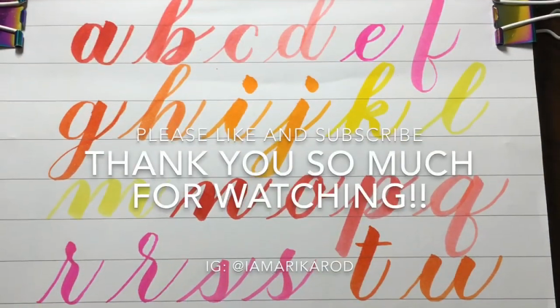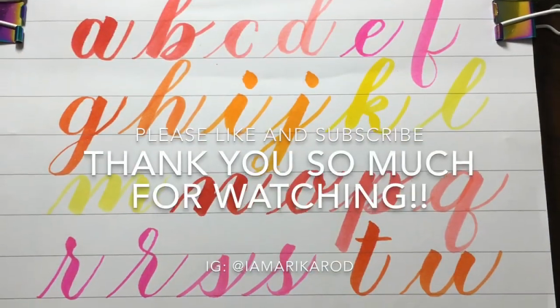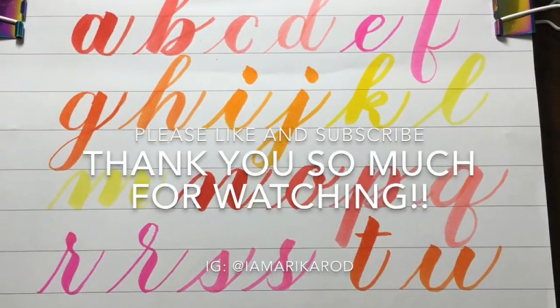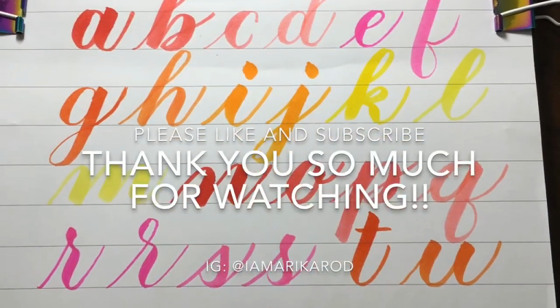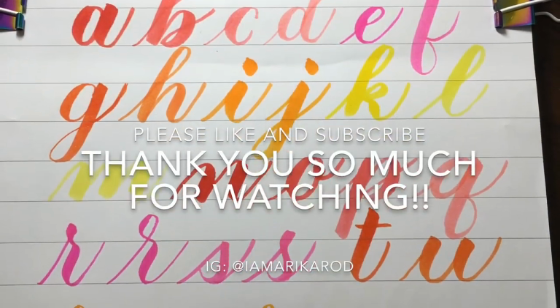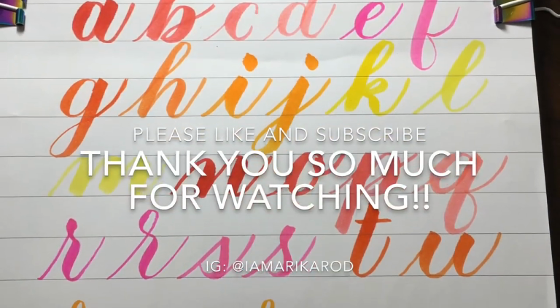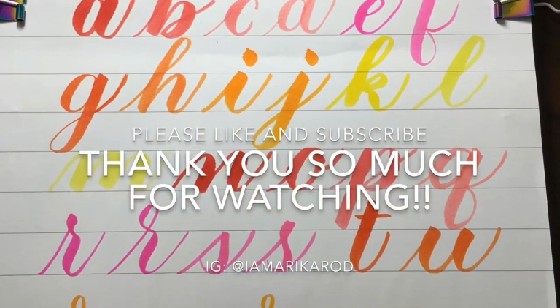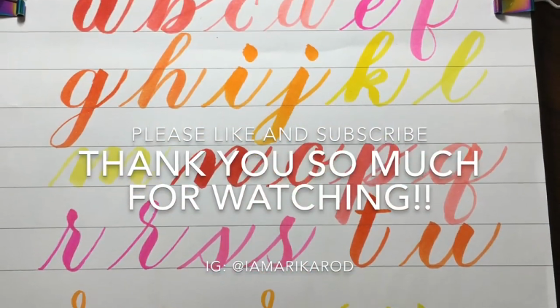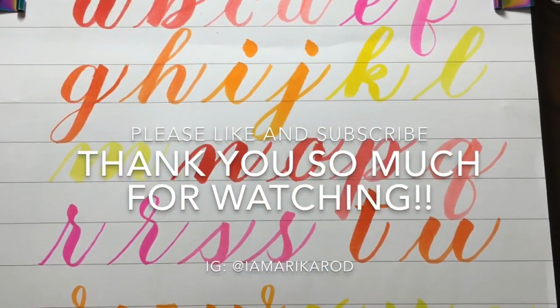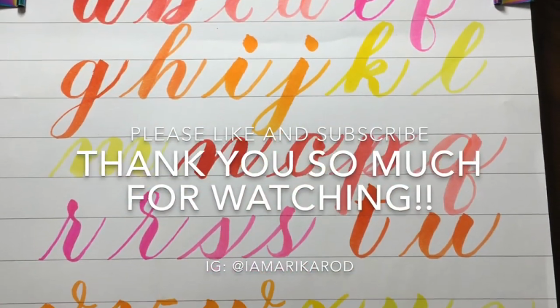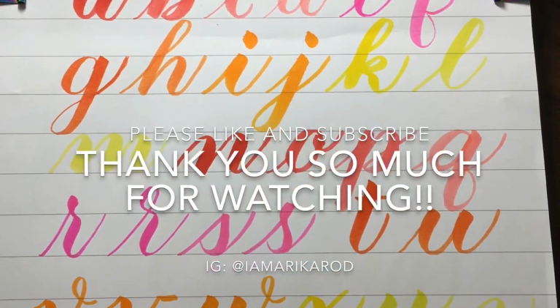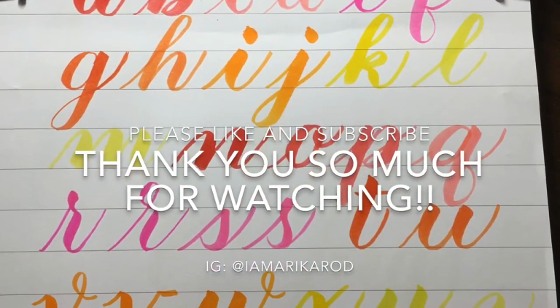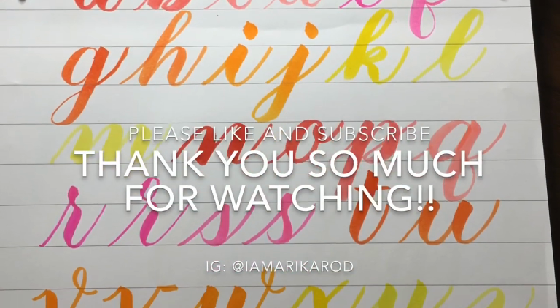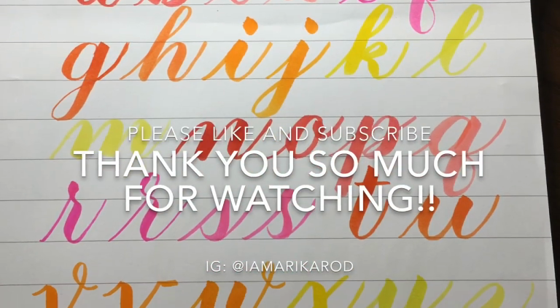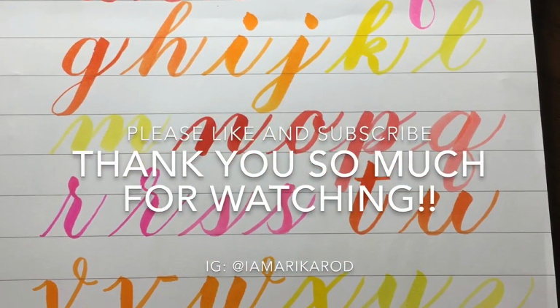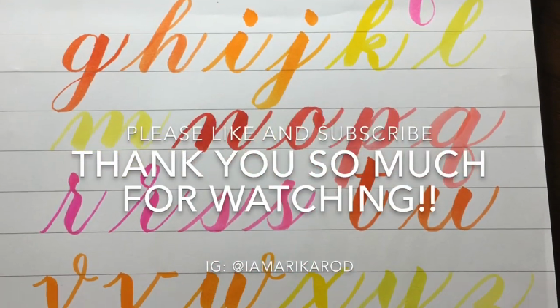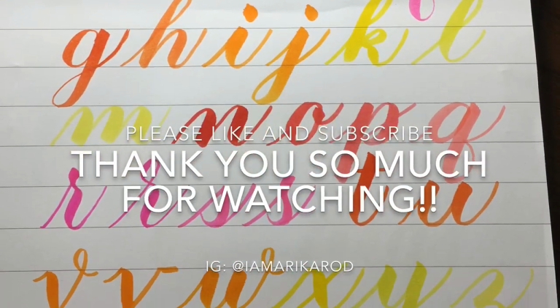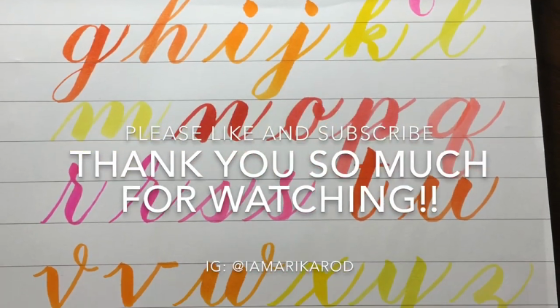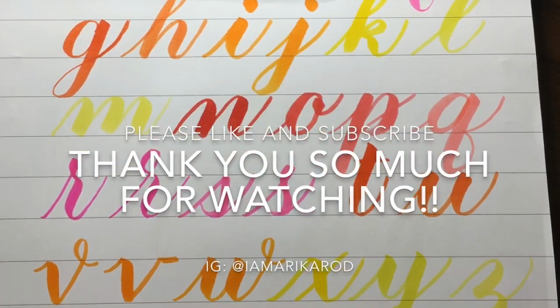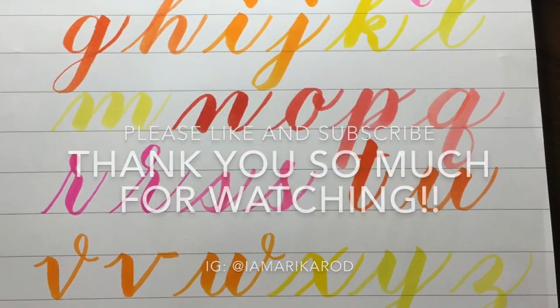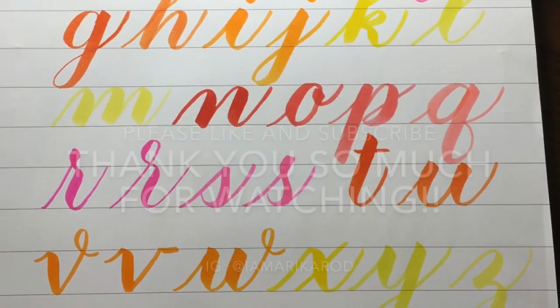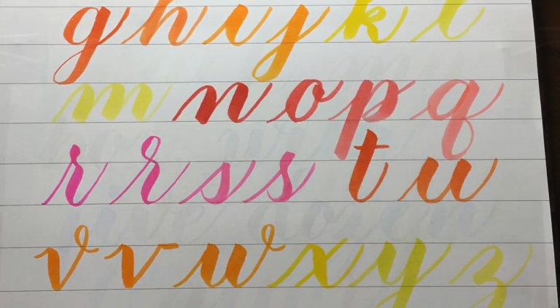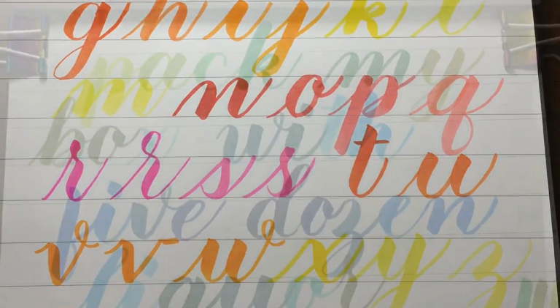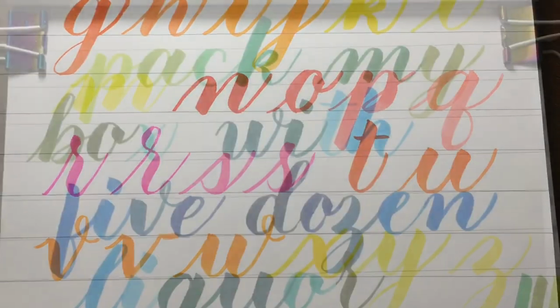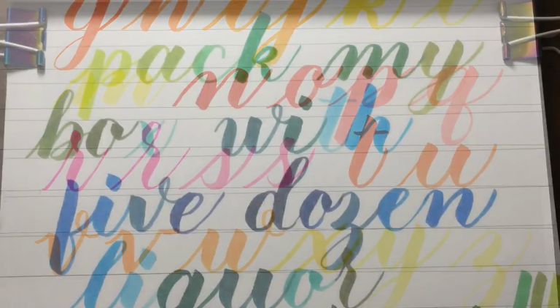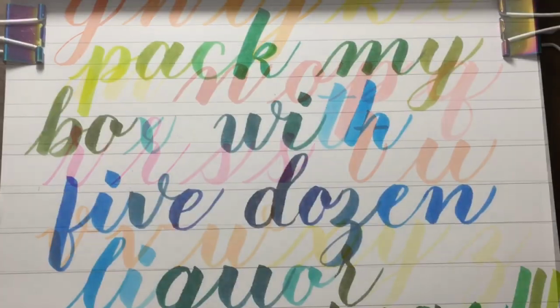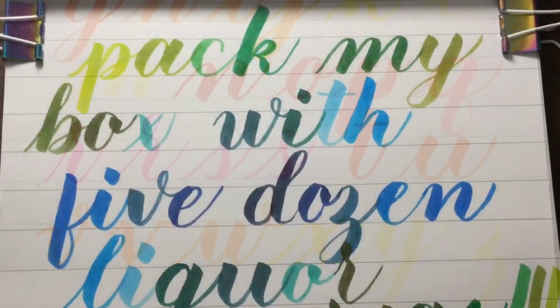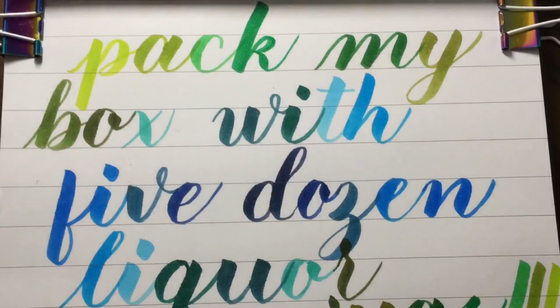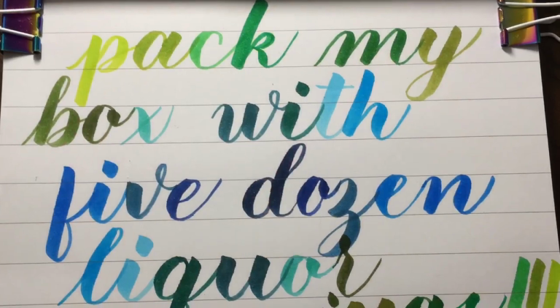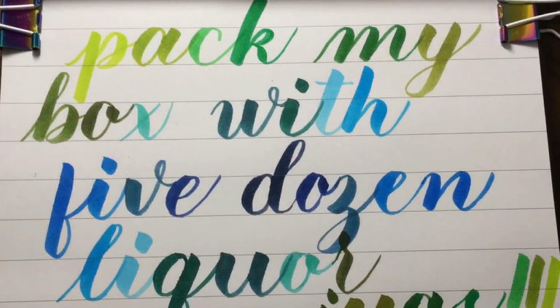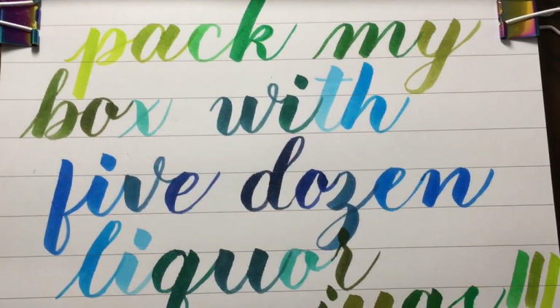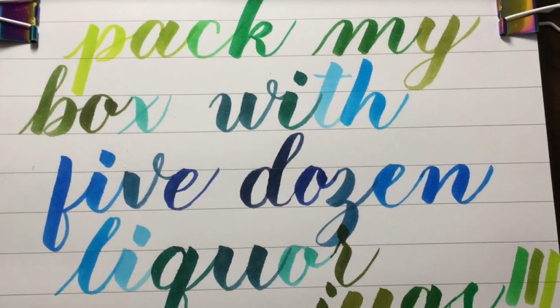Thank you so much for watching, guys. Please like and subscribe, and I'll see you next time.